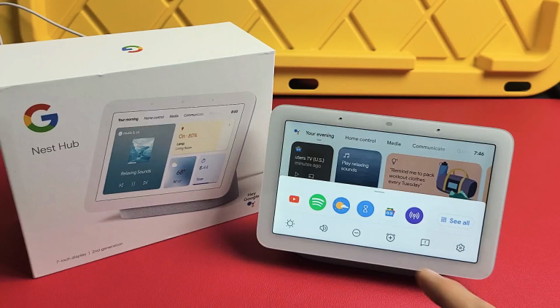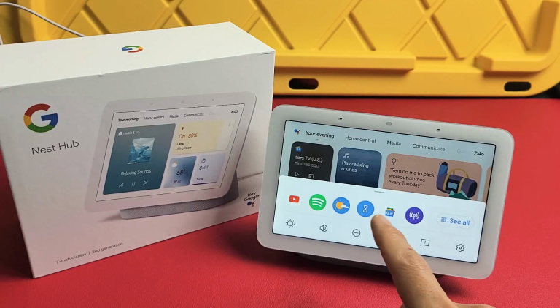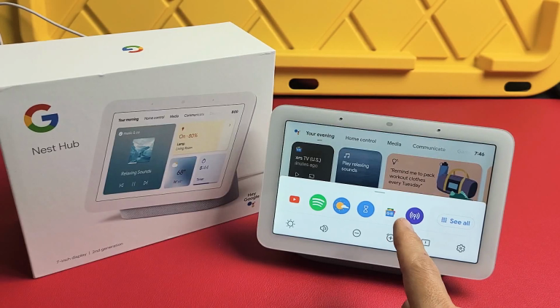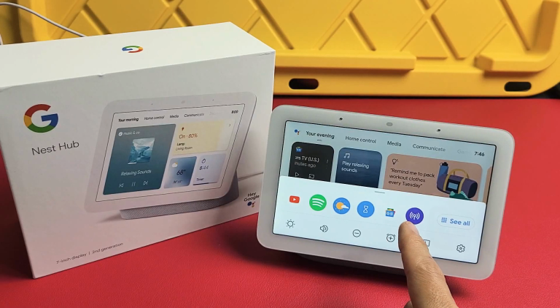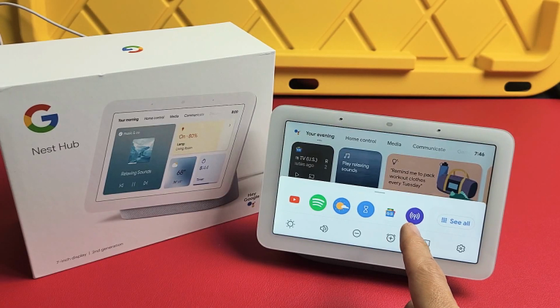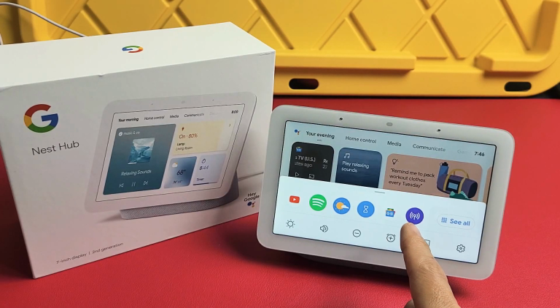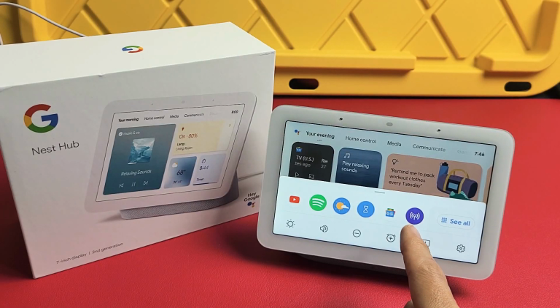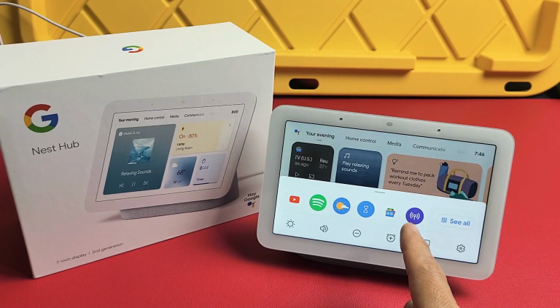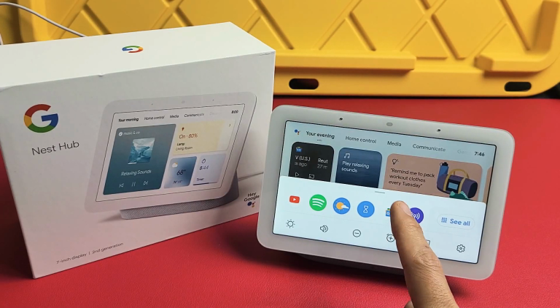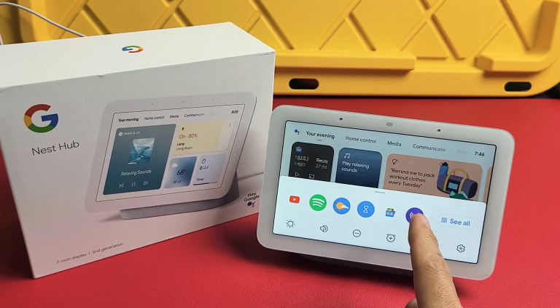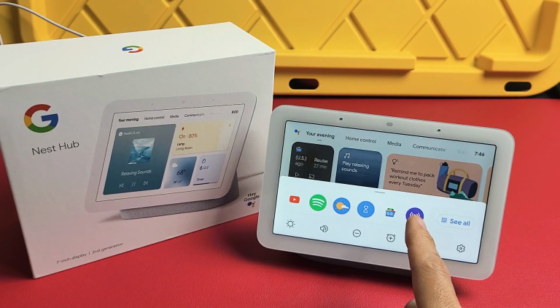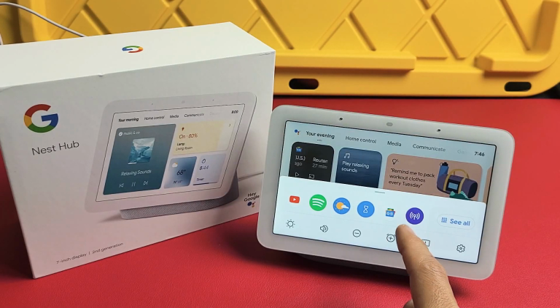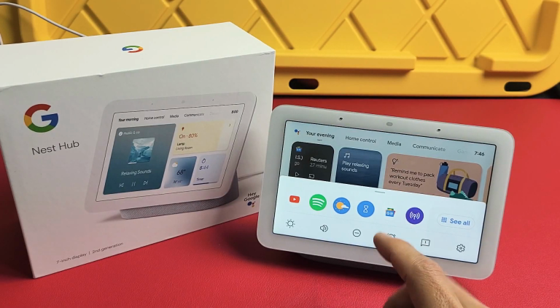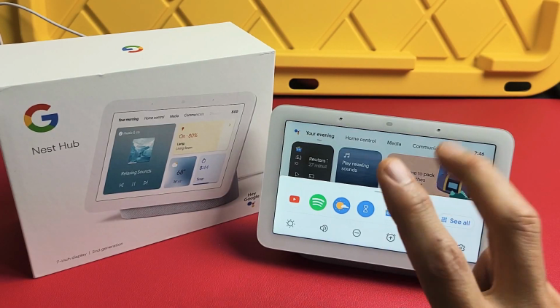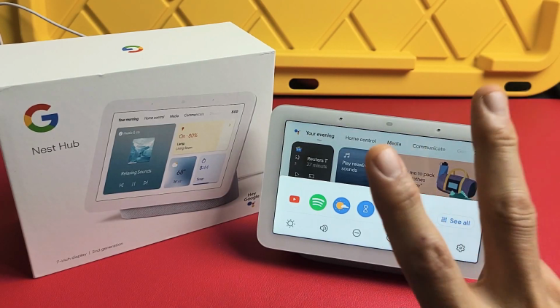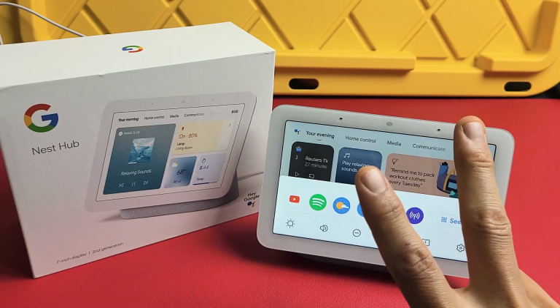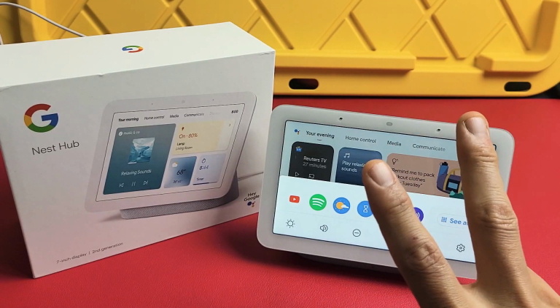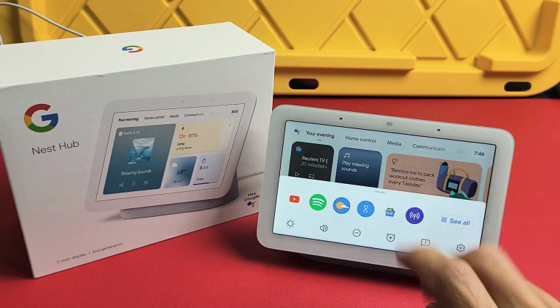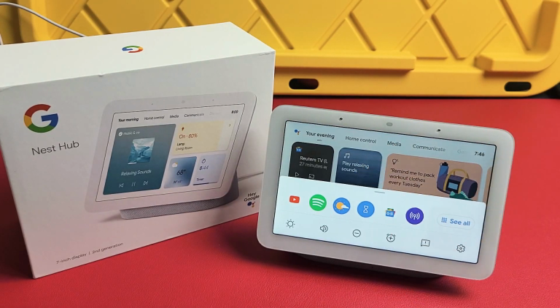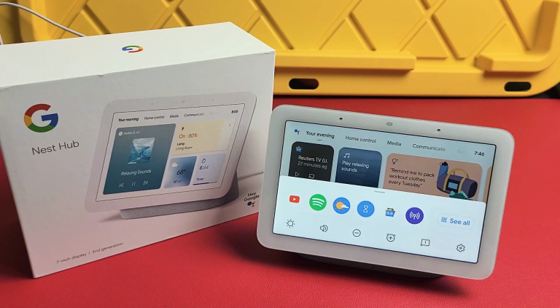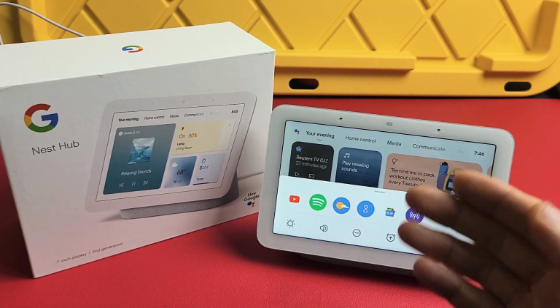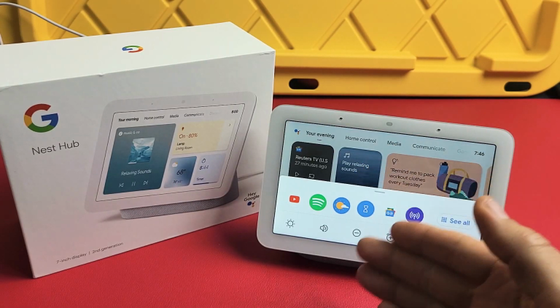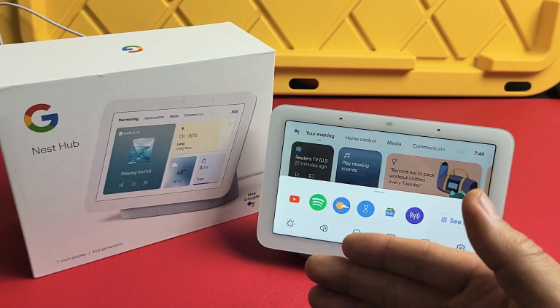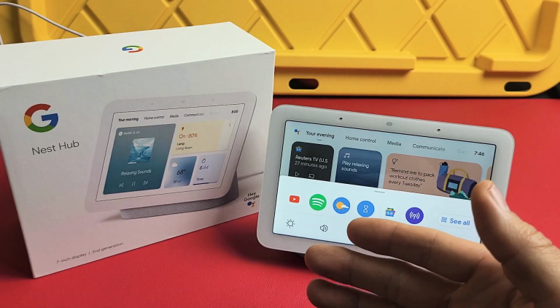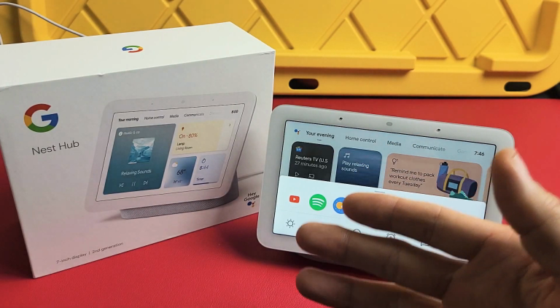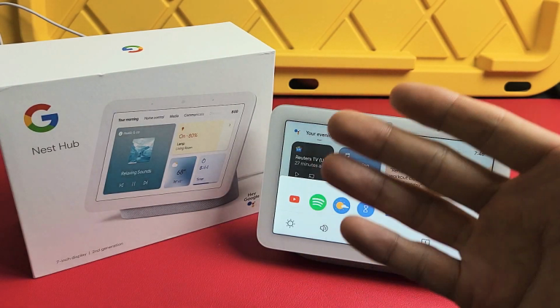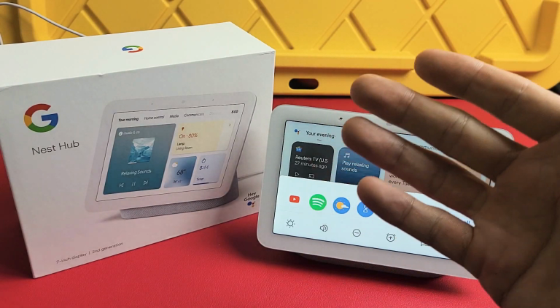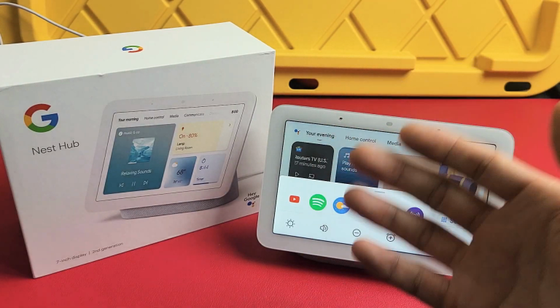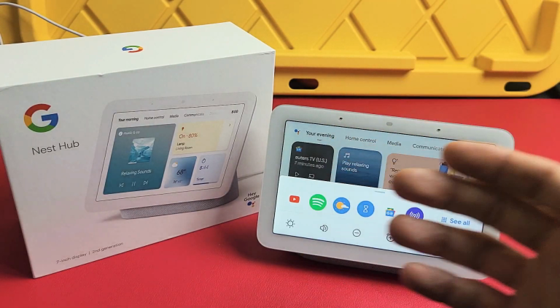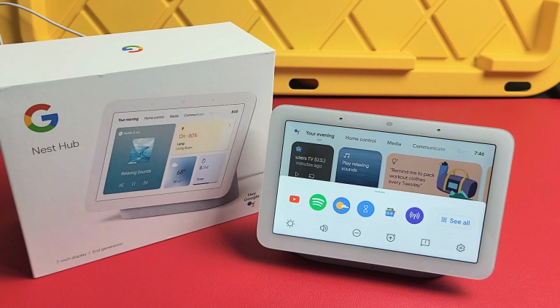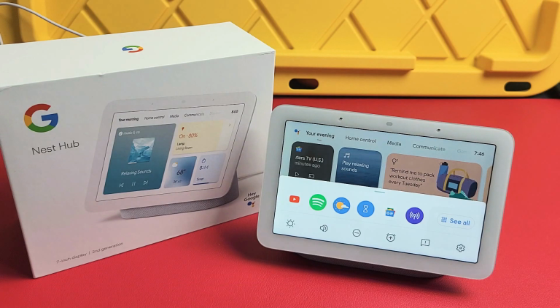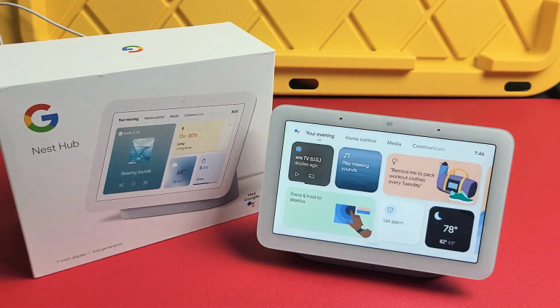Here's a Google Nest Hub, second generation. I'm going to show you how to perform a factory reset.